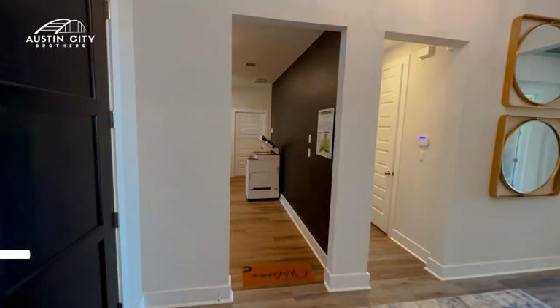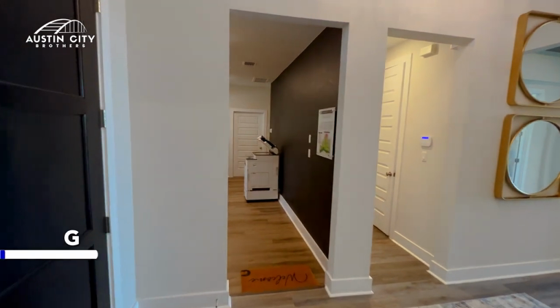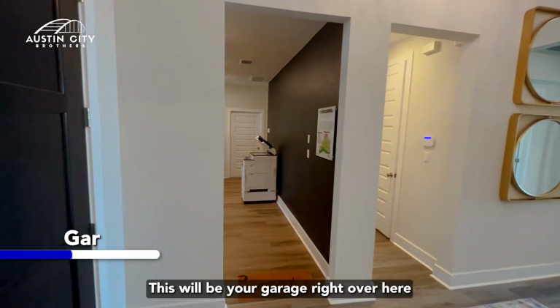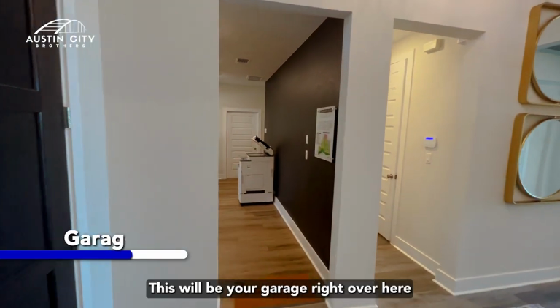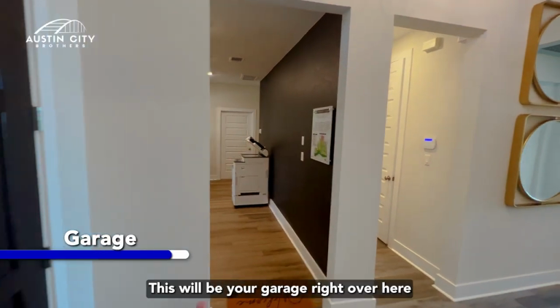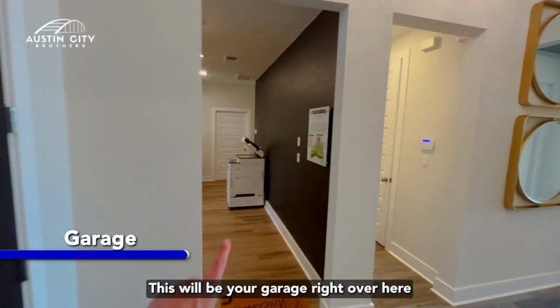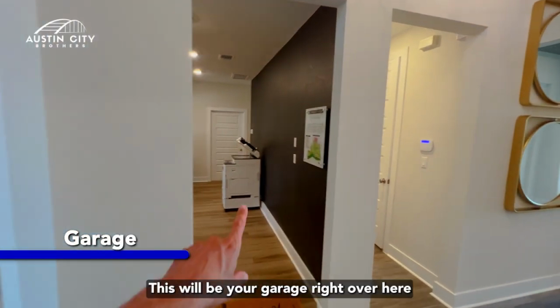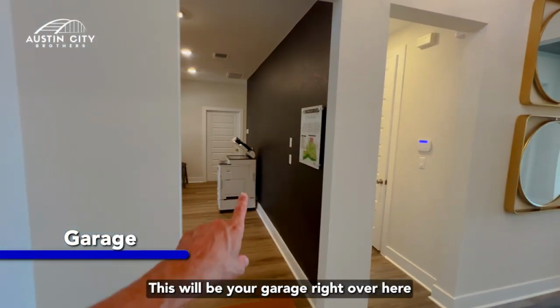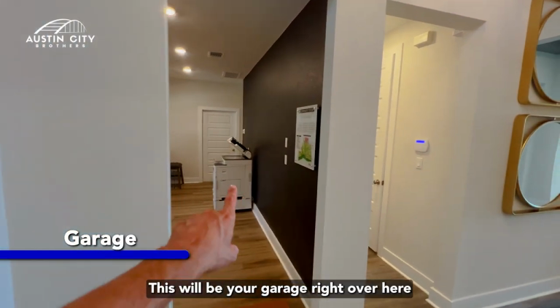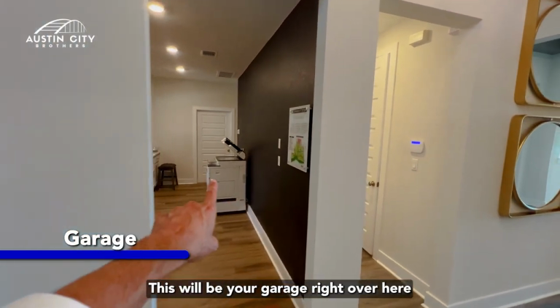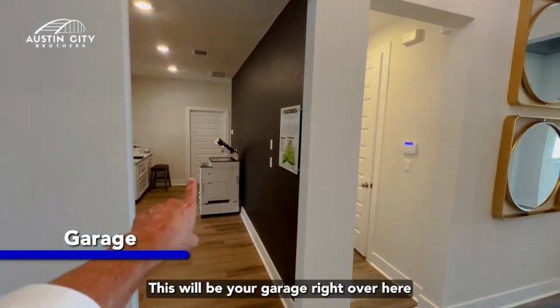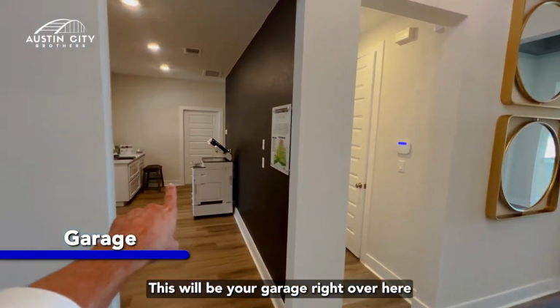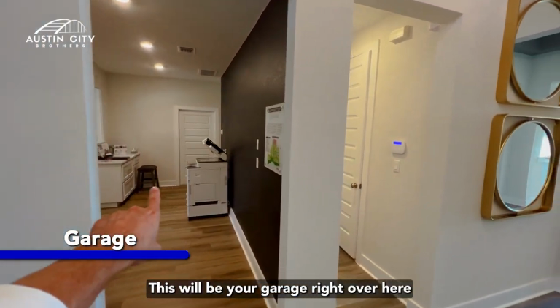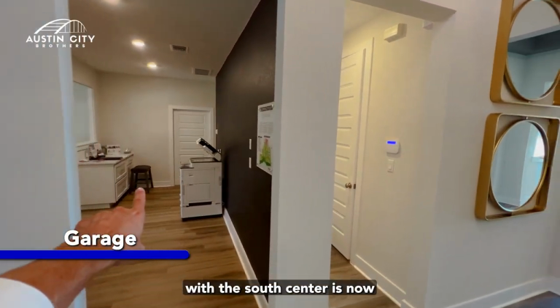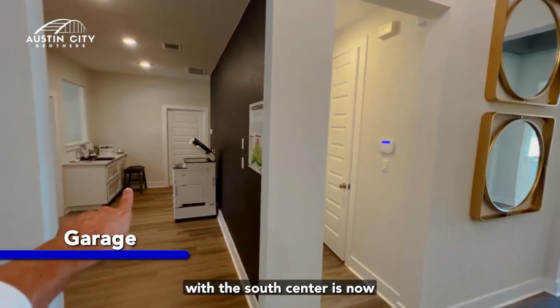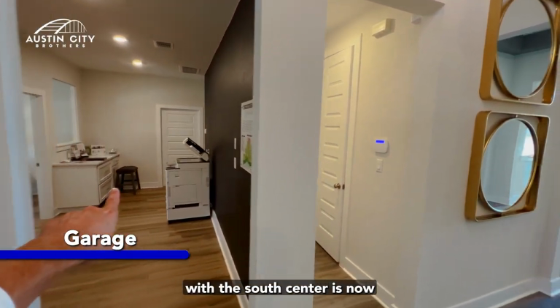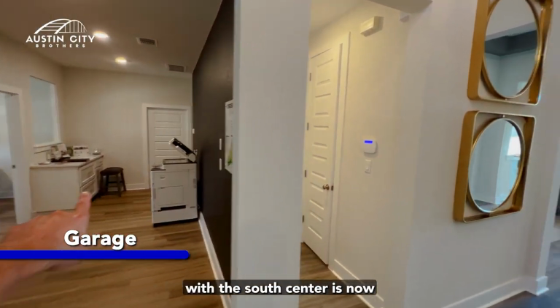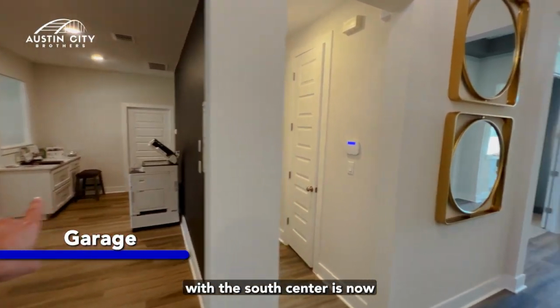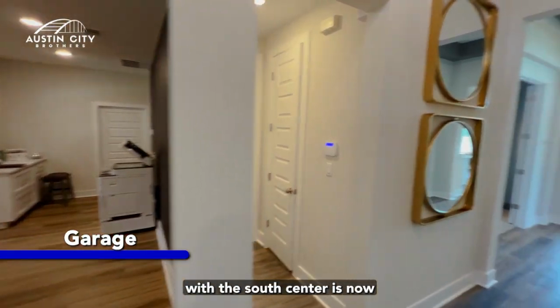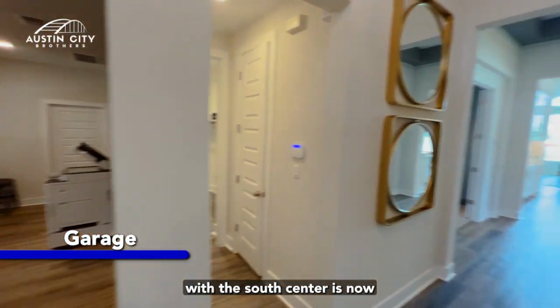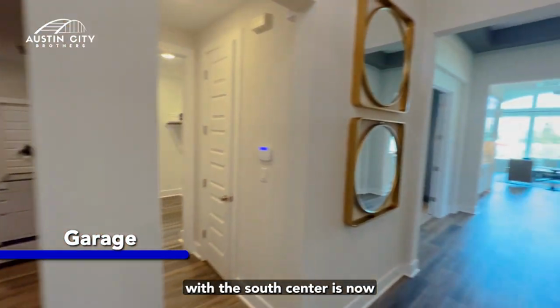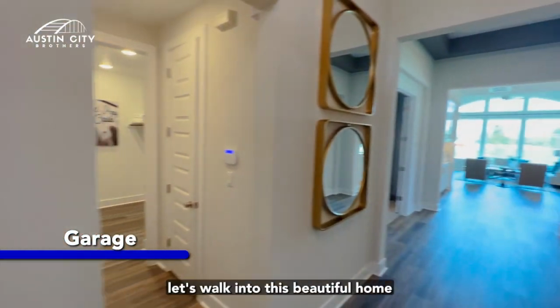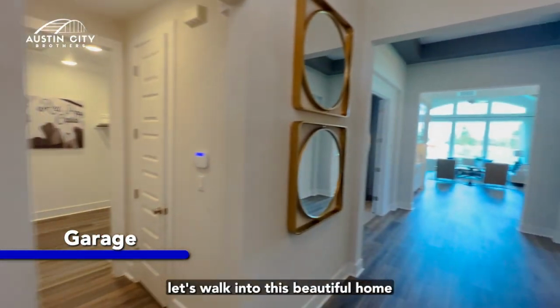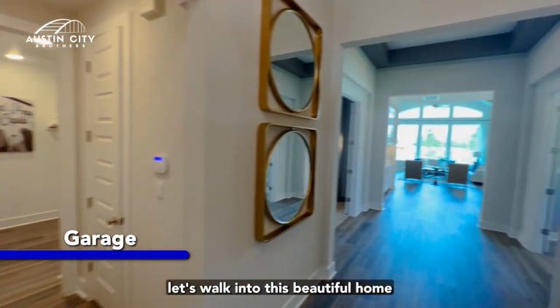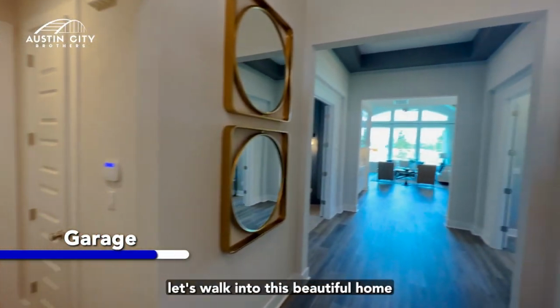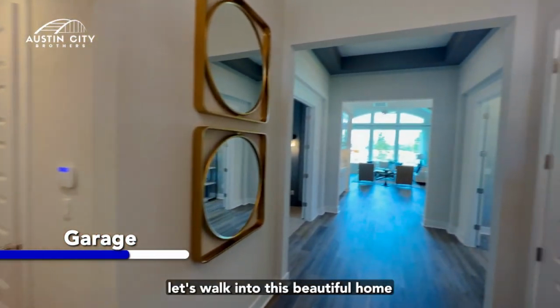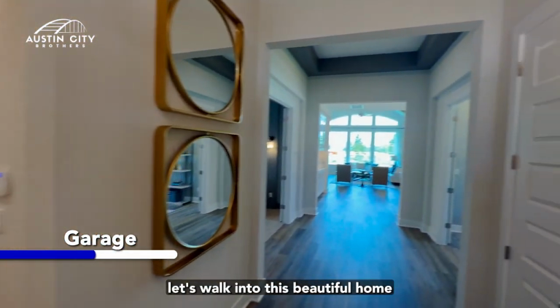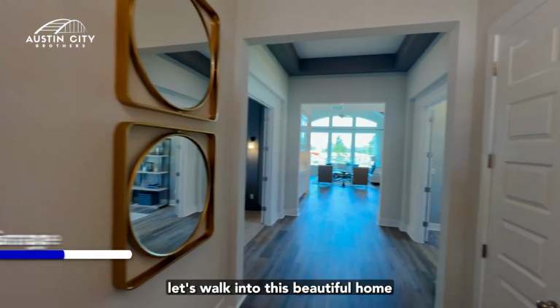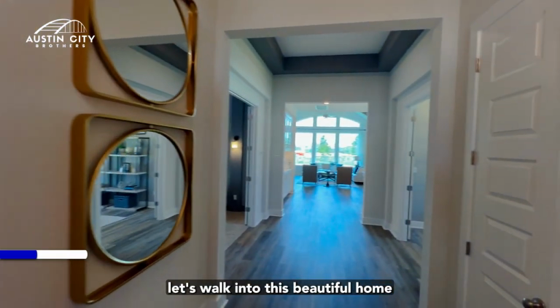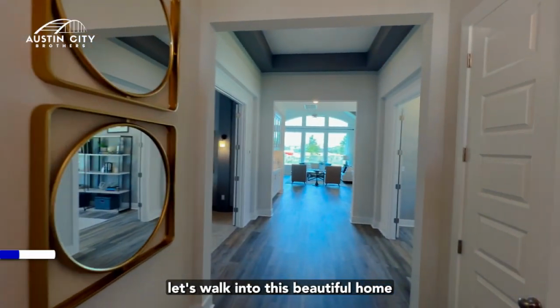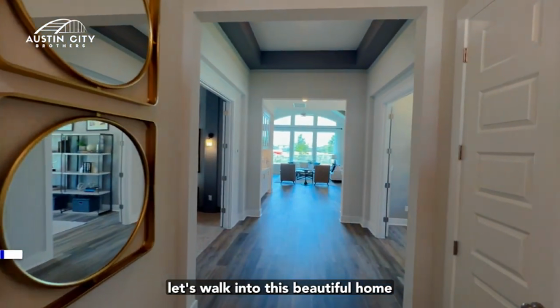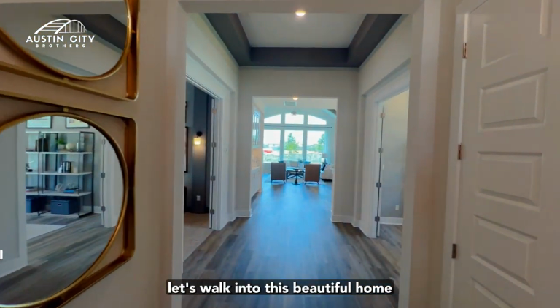This will be your garage right over here where the sales center is. Now let's walk into this beautiful home.